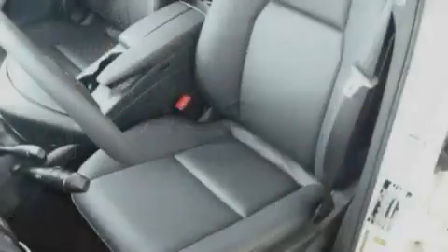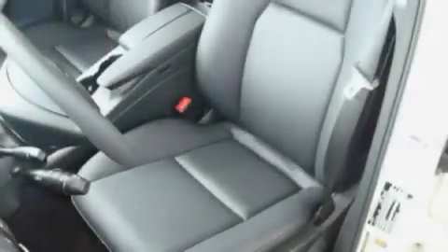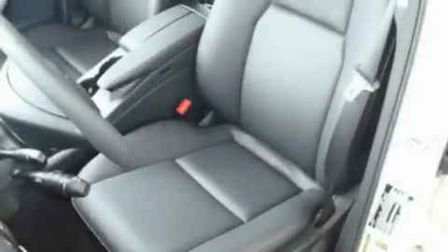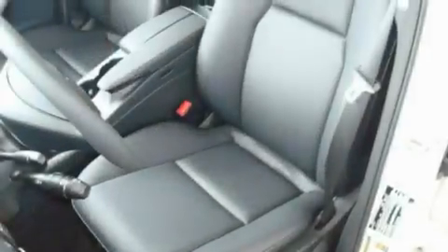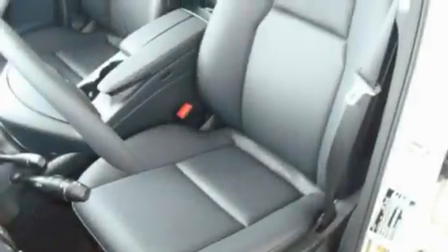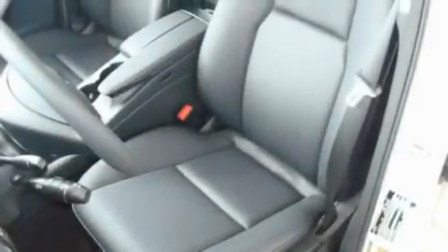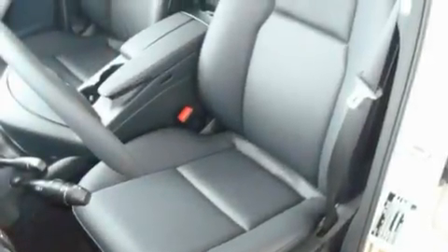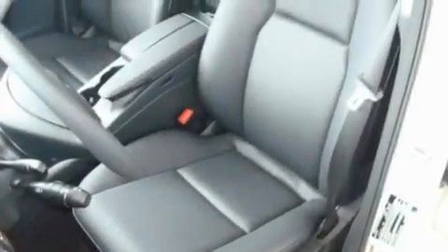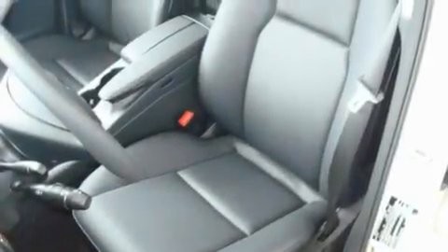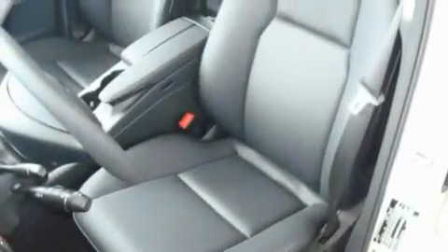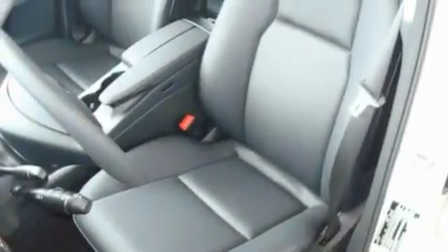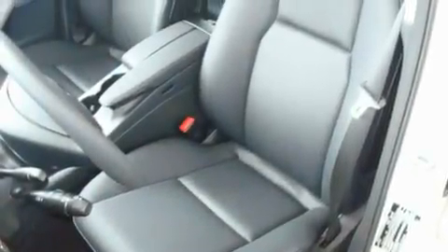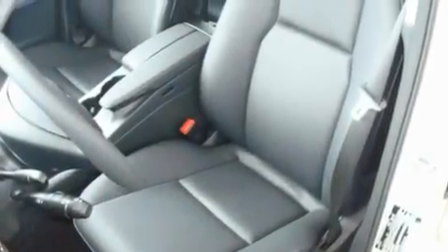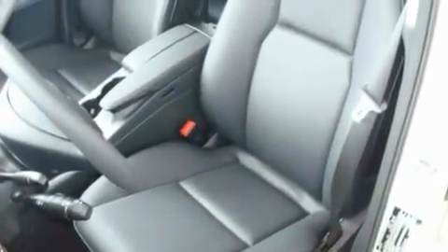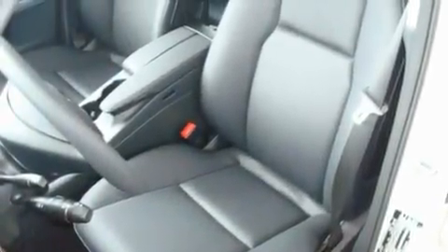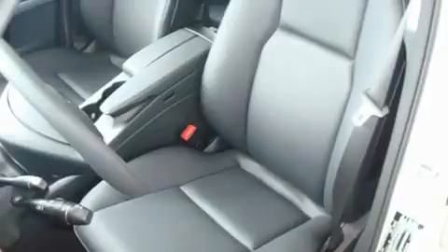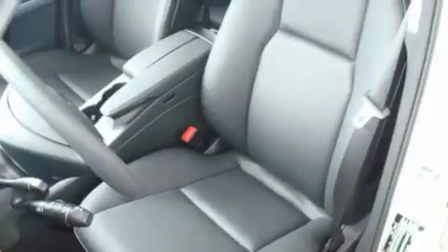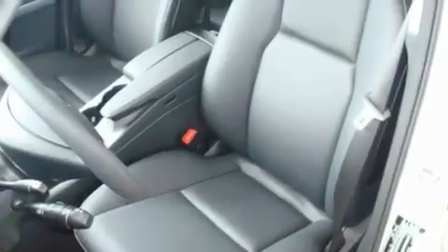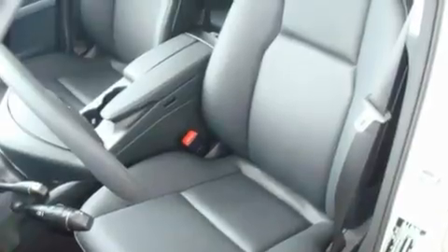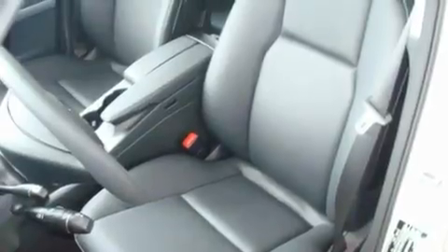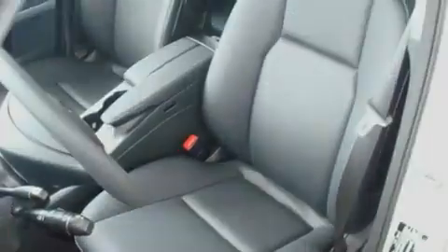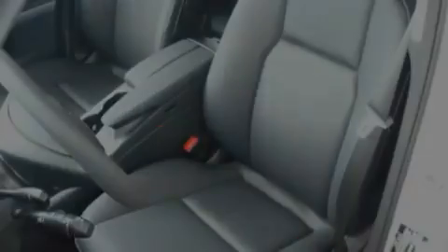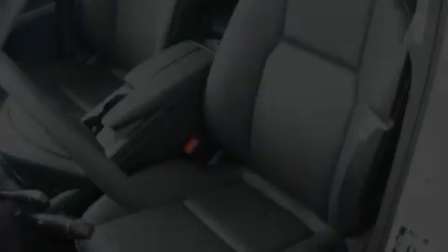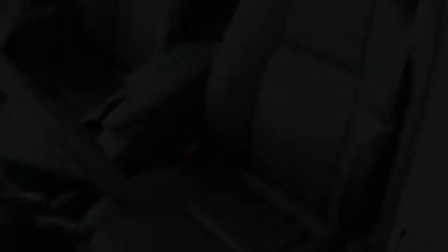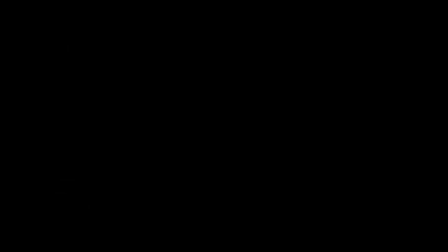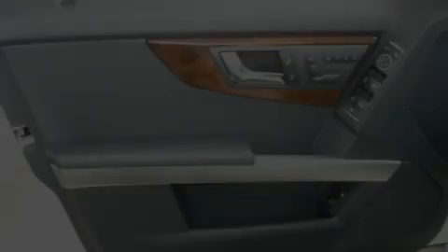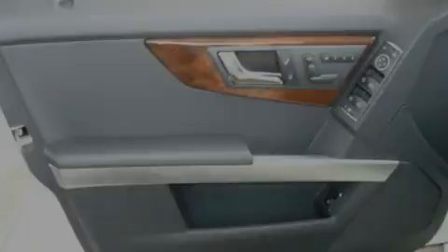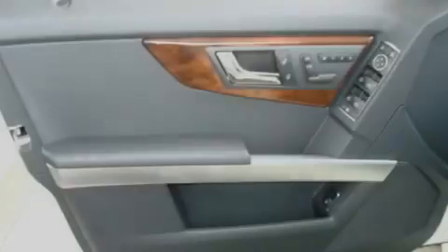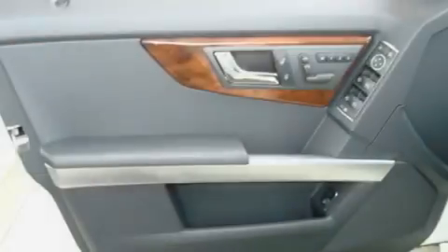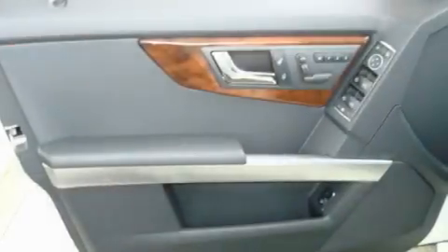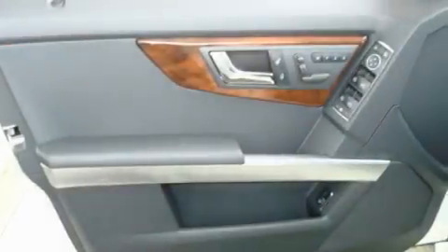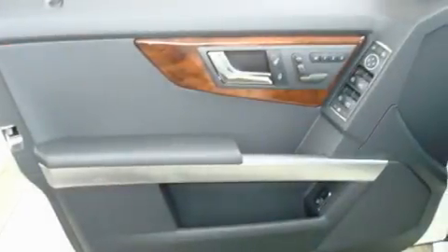Additional features include cruise control, an auto-dimming rear-view mirror, and a sunroof that enables you to fill the cabin with fresh air at the push of a button.